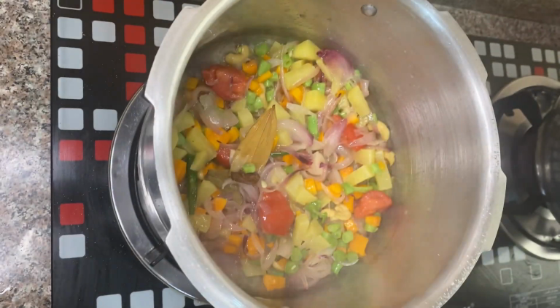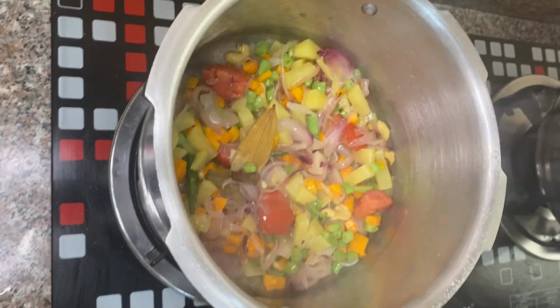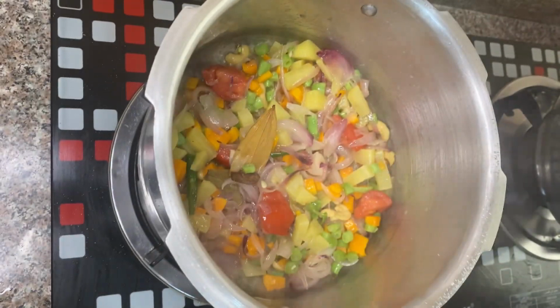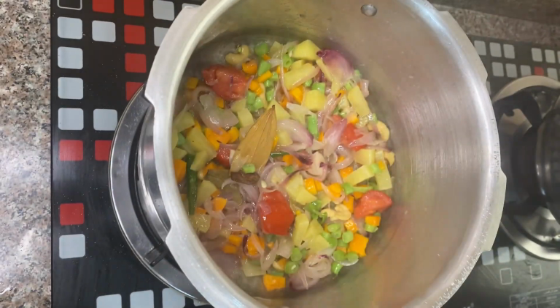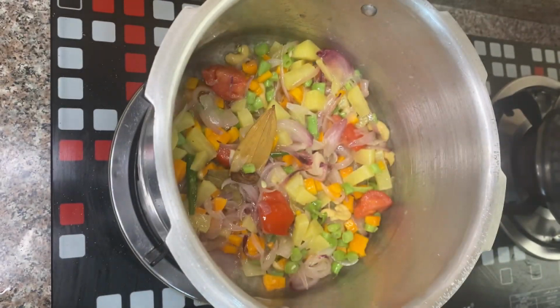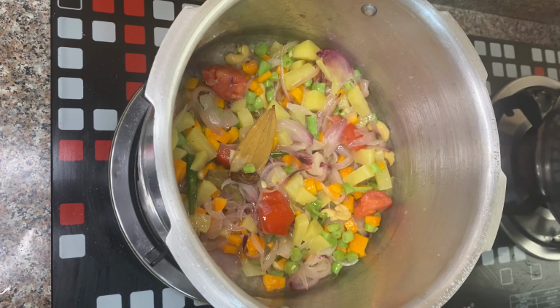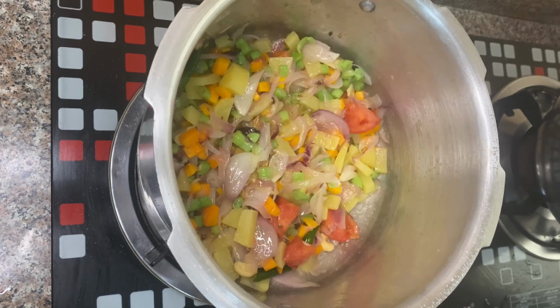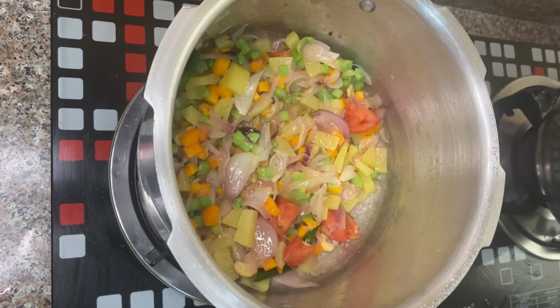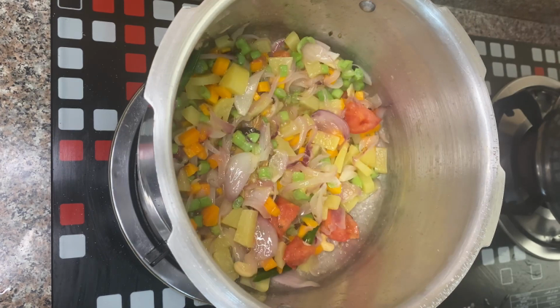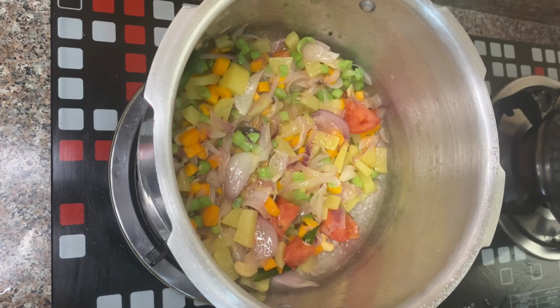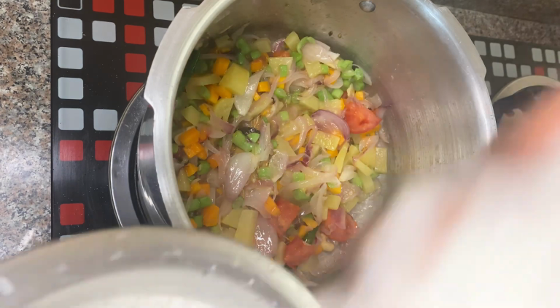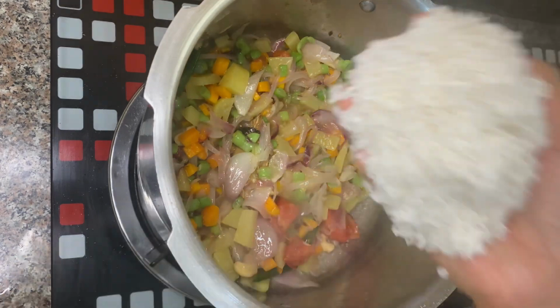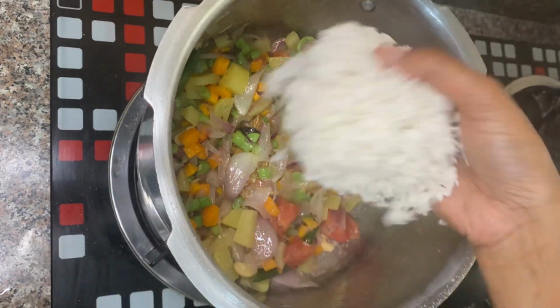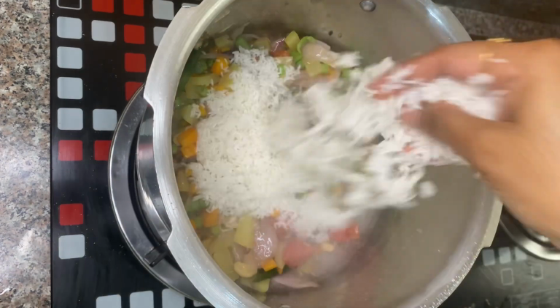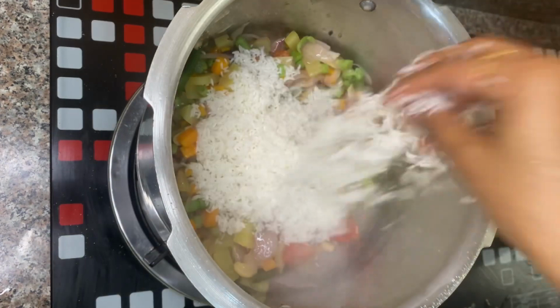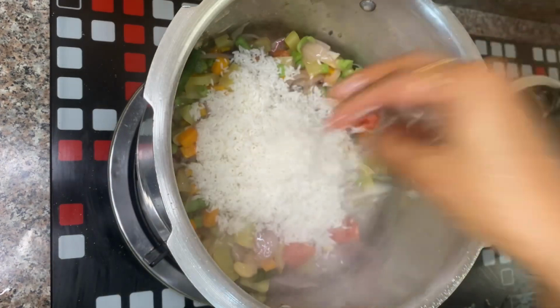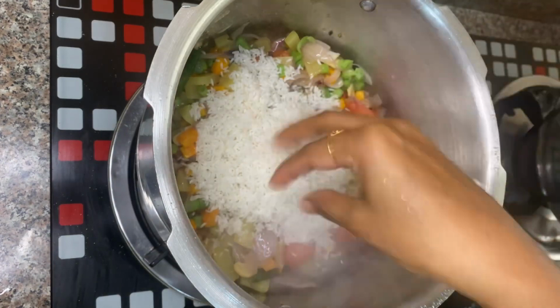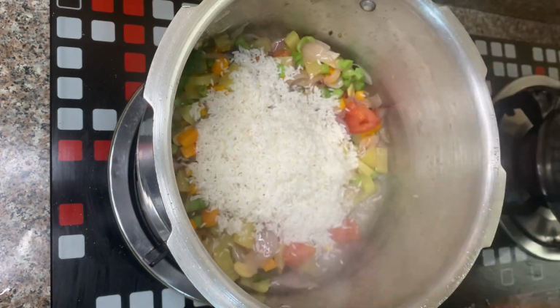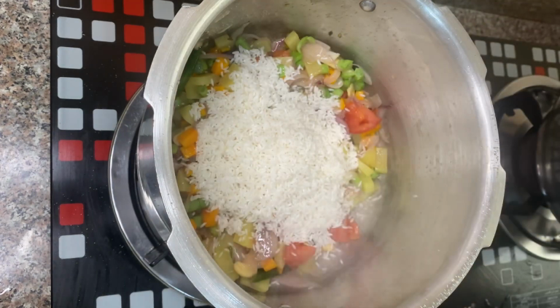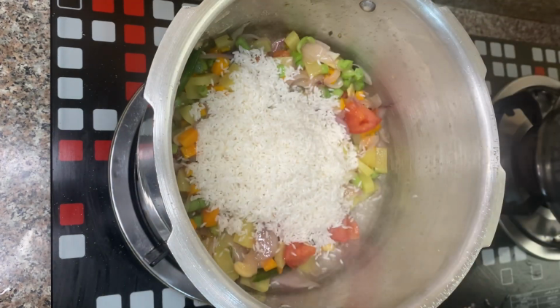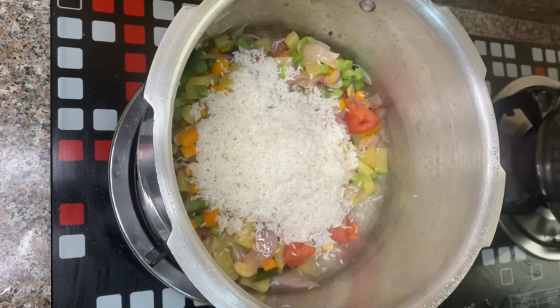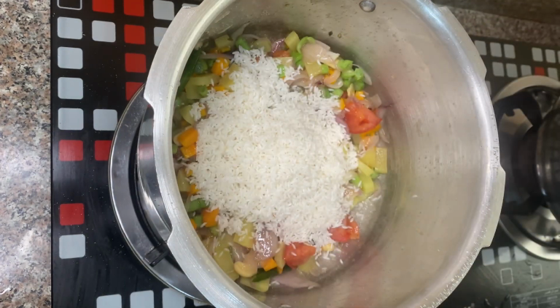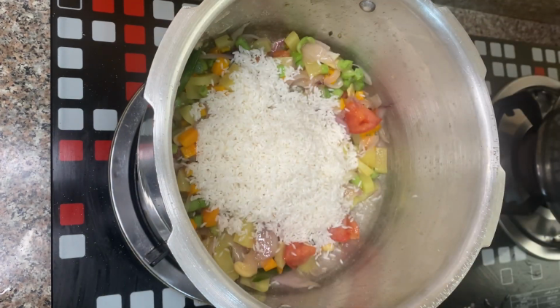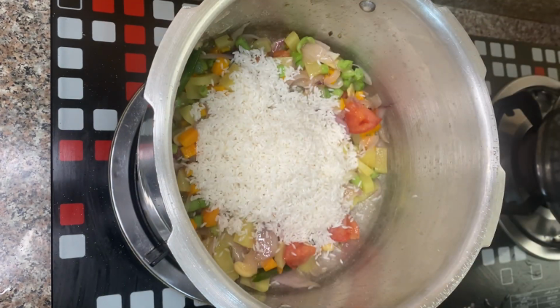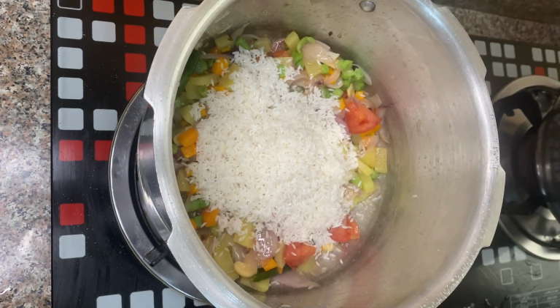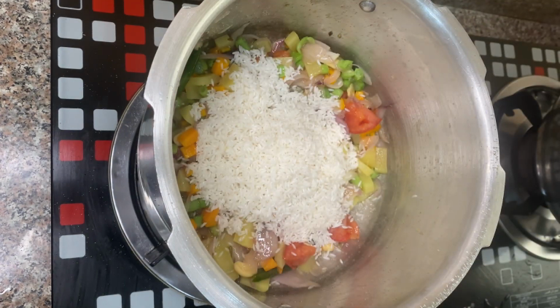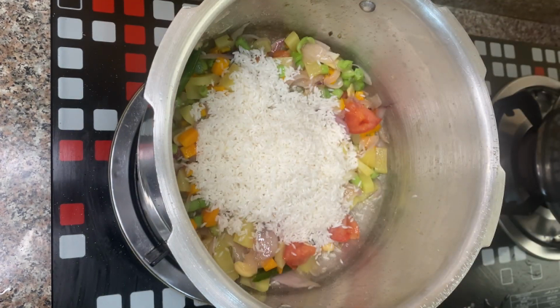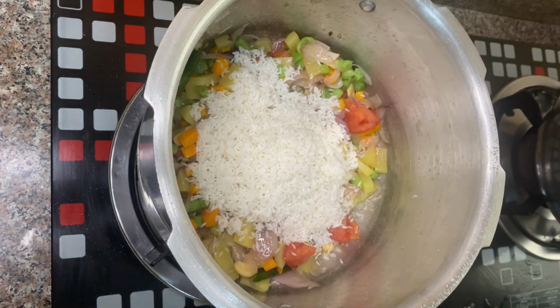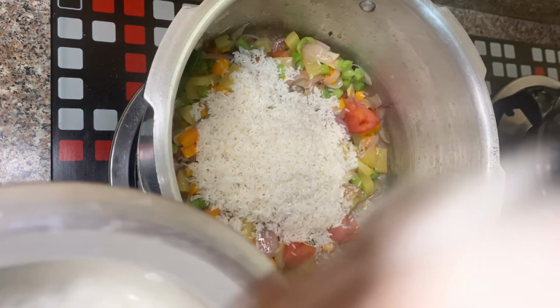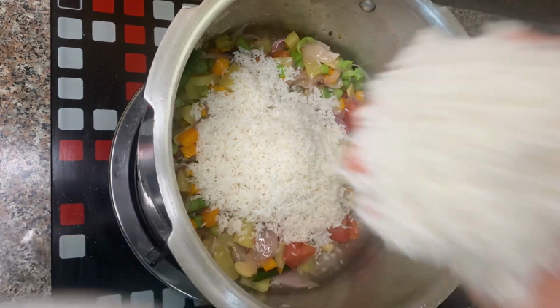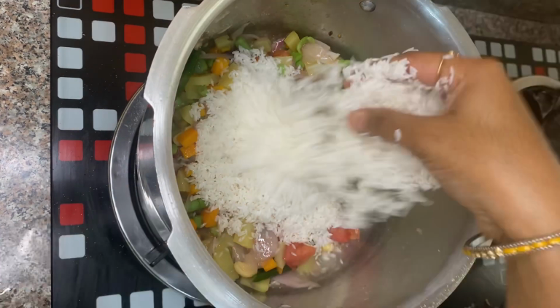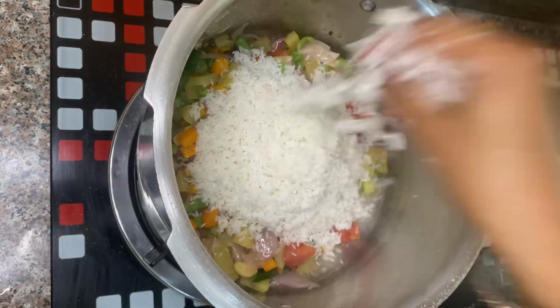We are doing the asmat rice. We are using a cup of asmat rice. We need to mix it in with the vegetables.